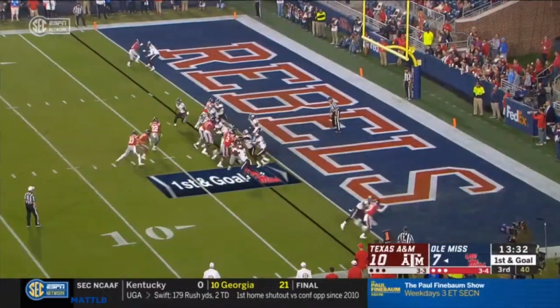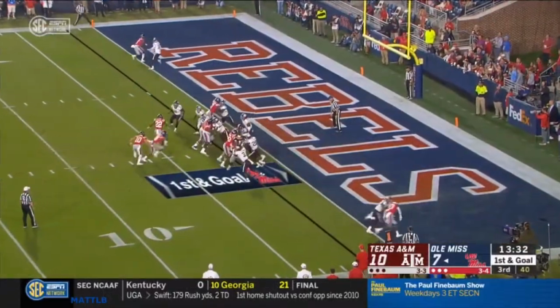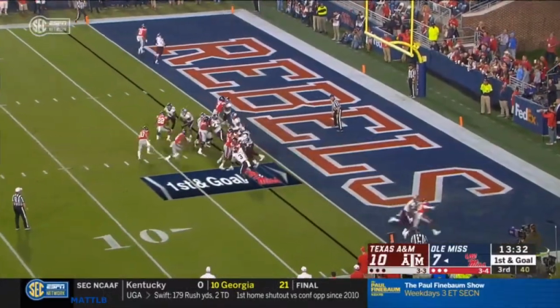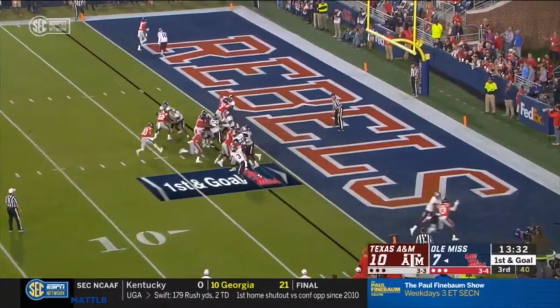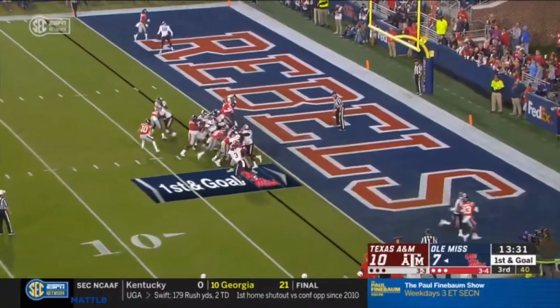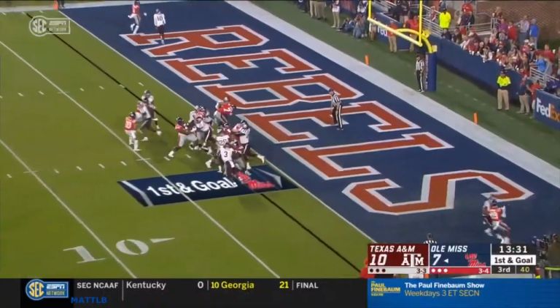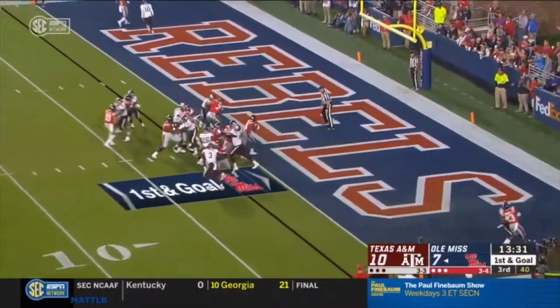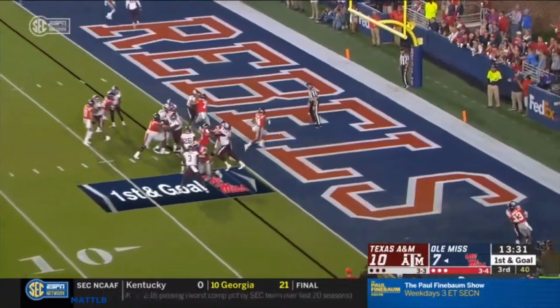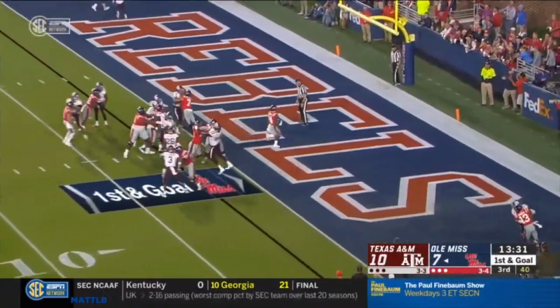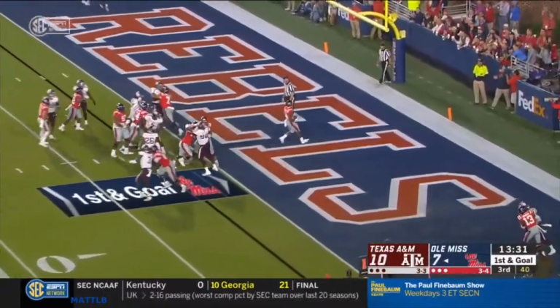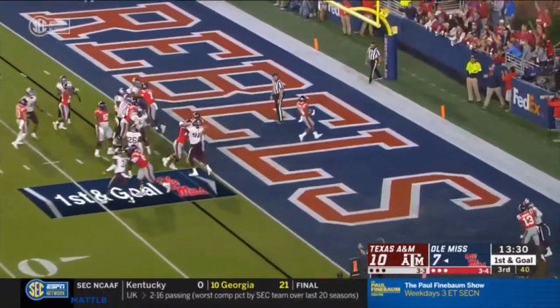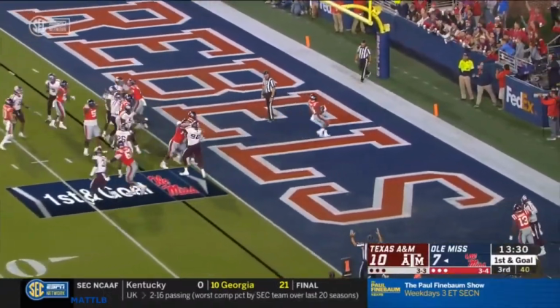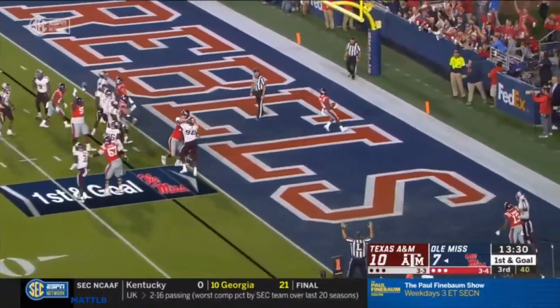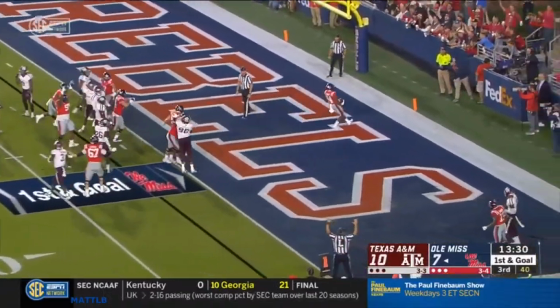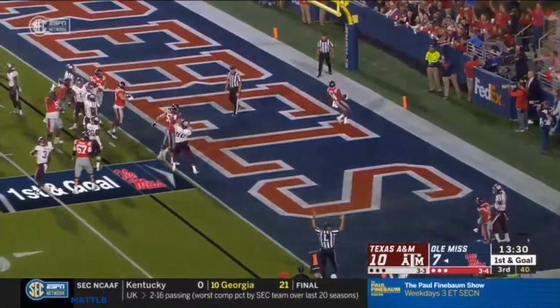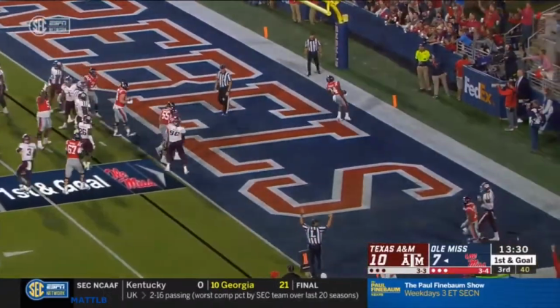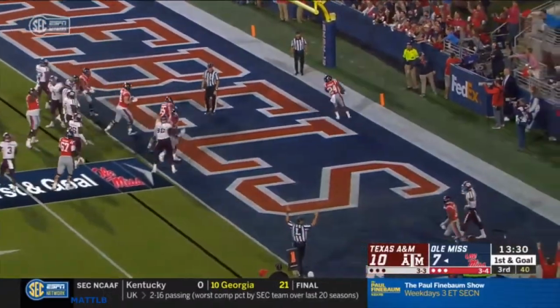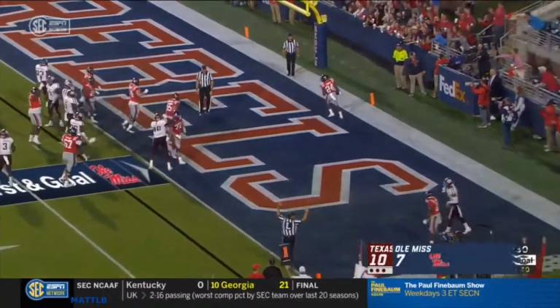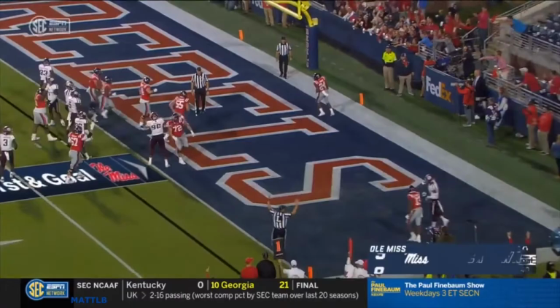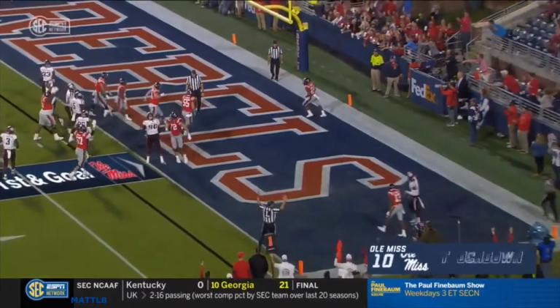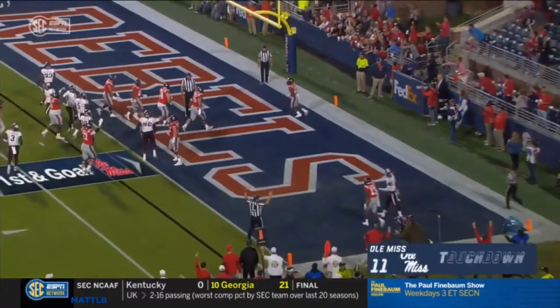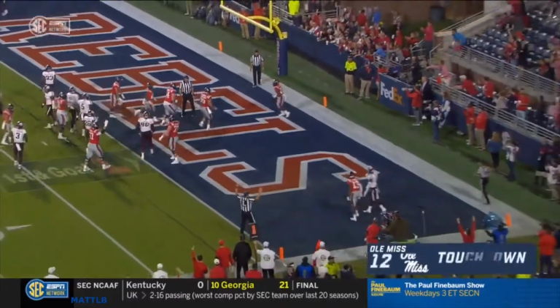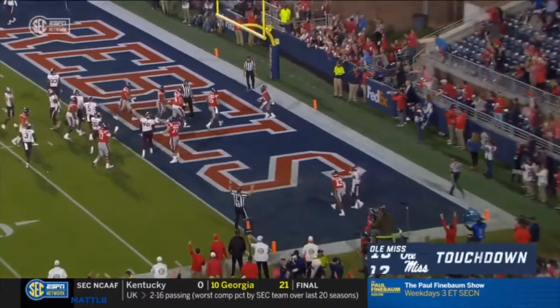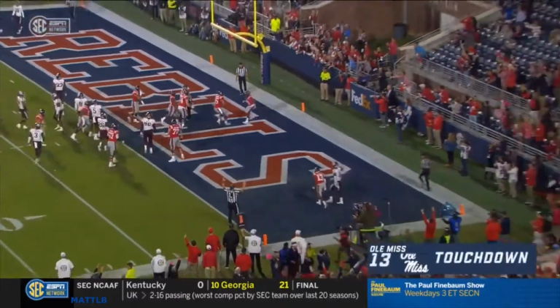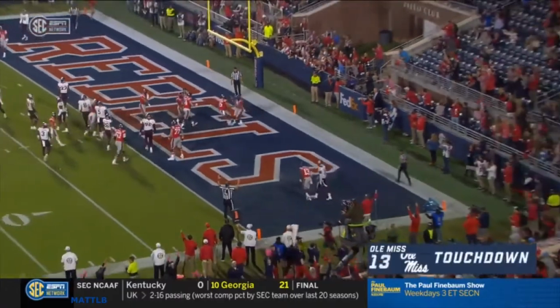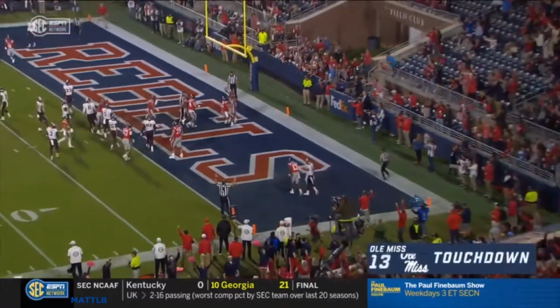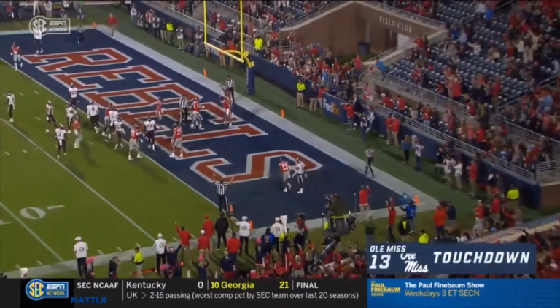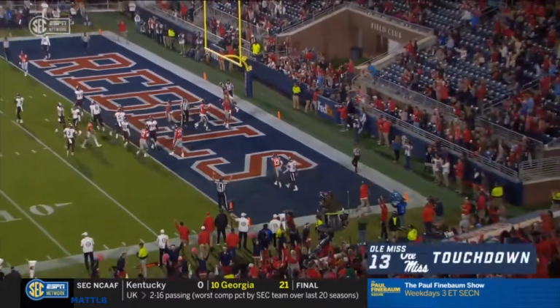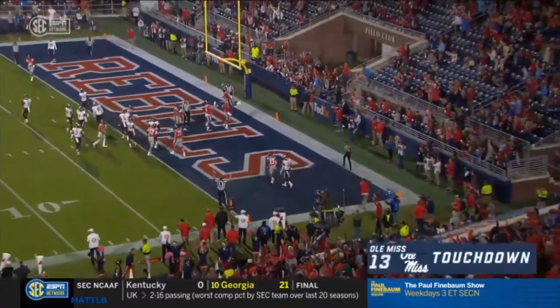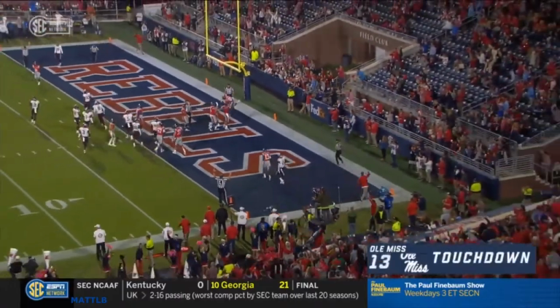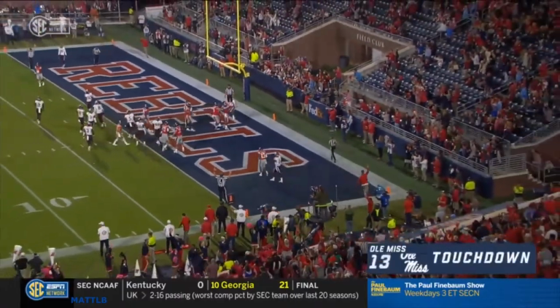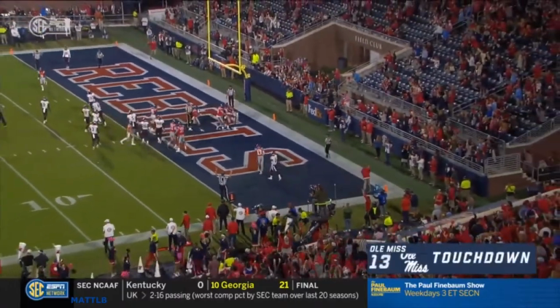Straight ahead — Snoop Conner — touchdown, Ole Miss. And the Rebels back in front.